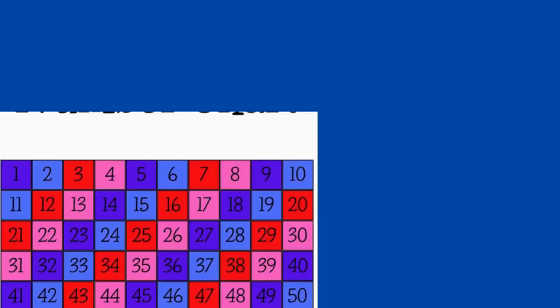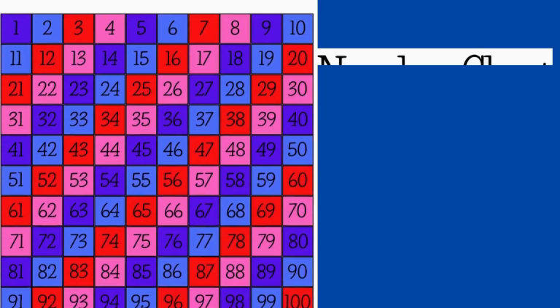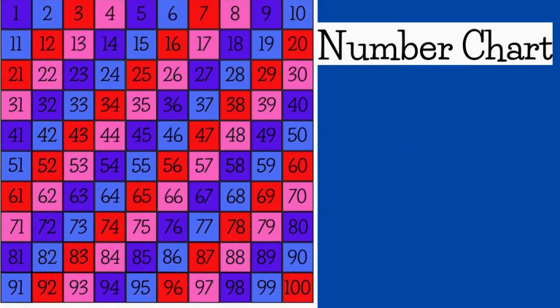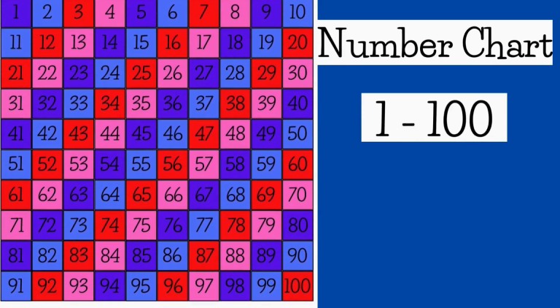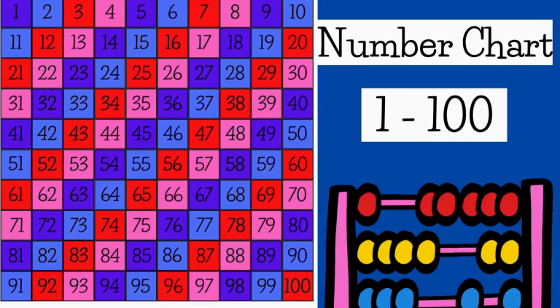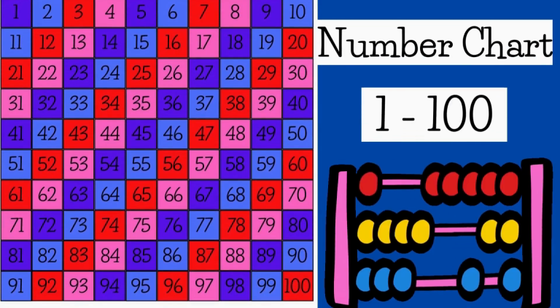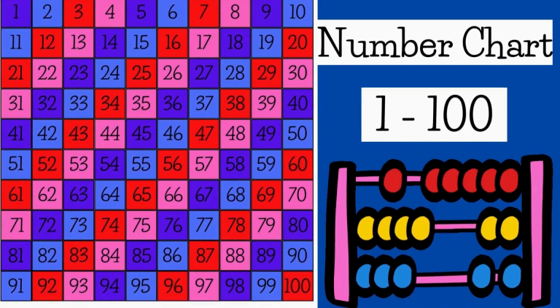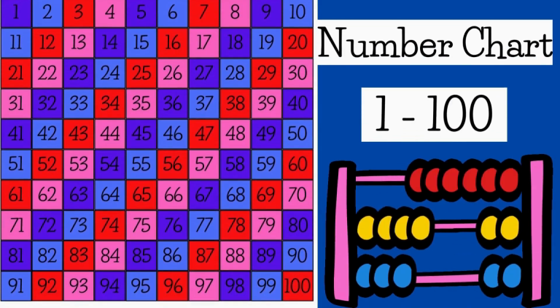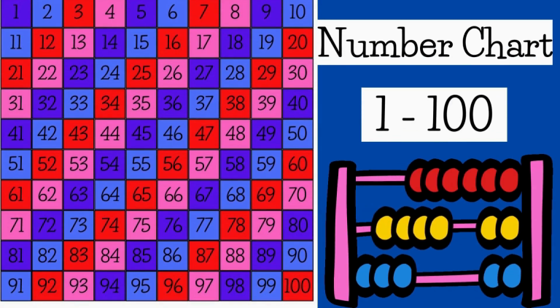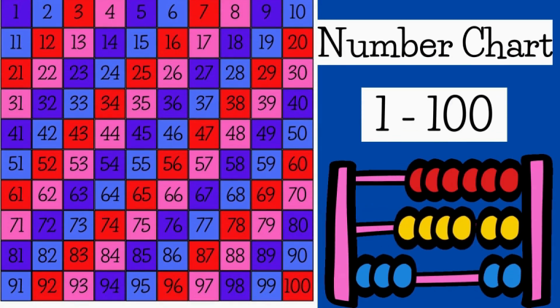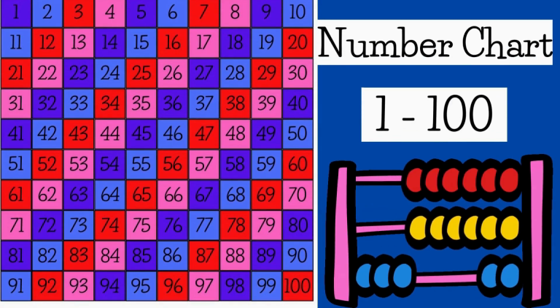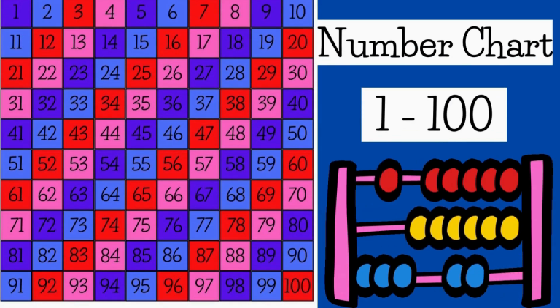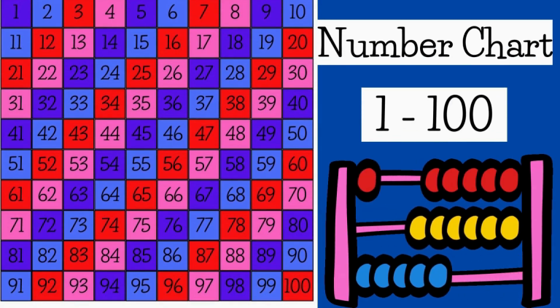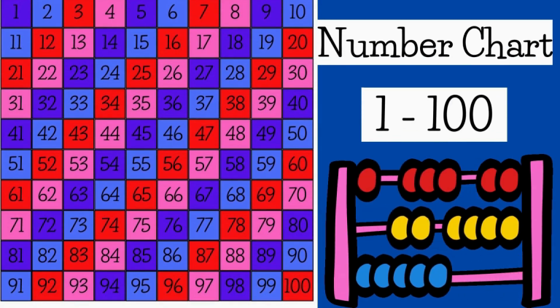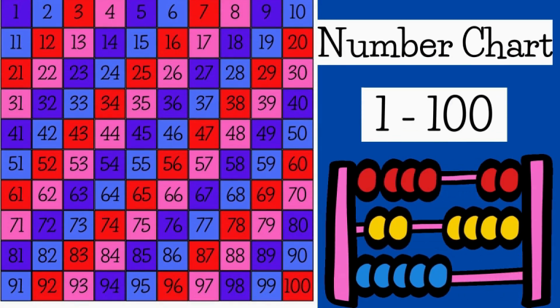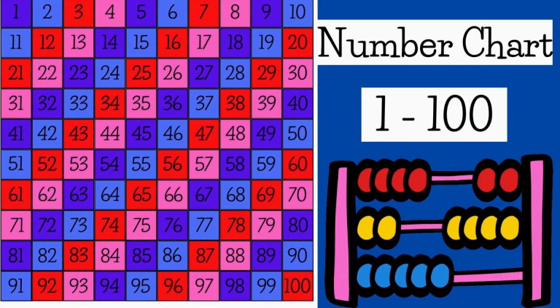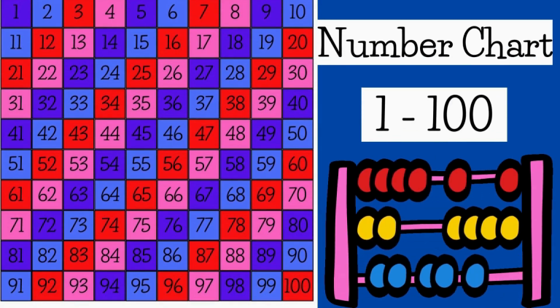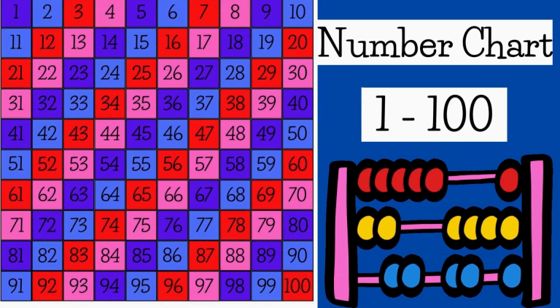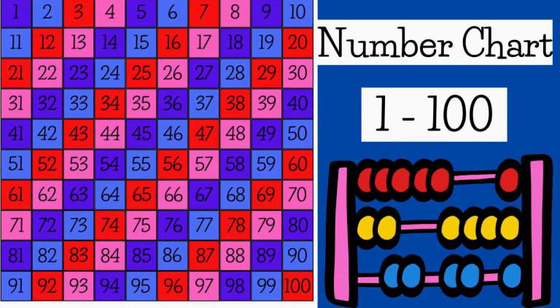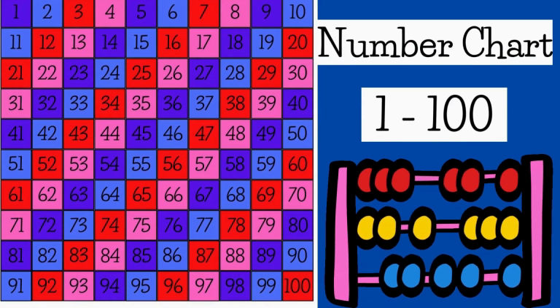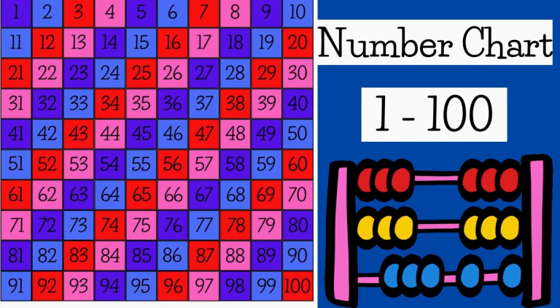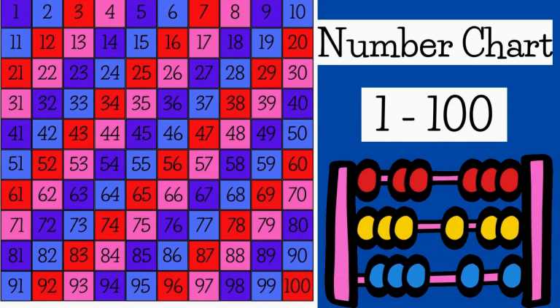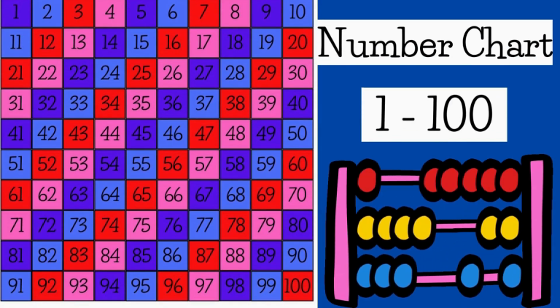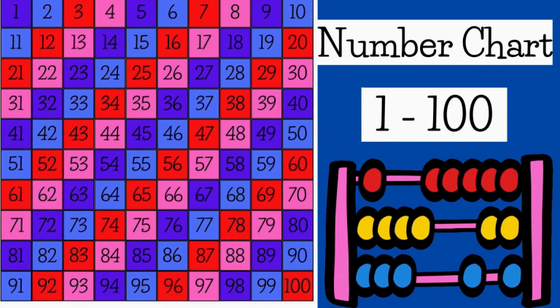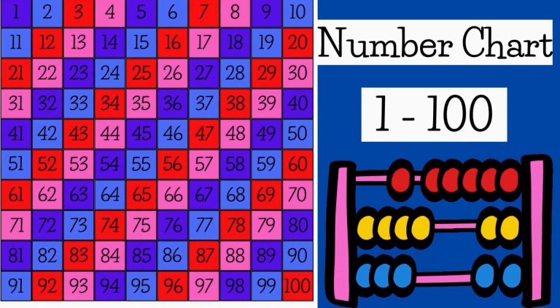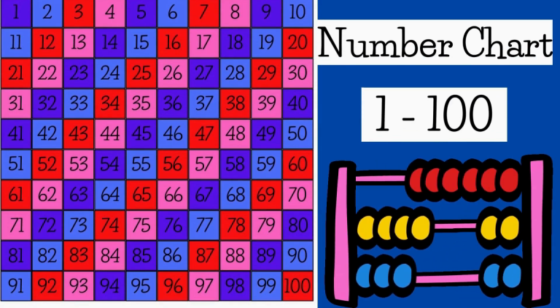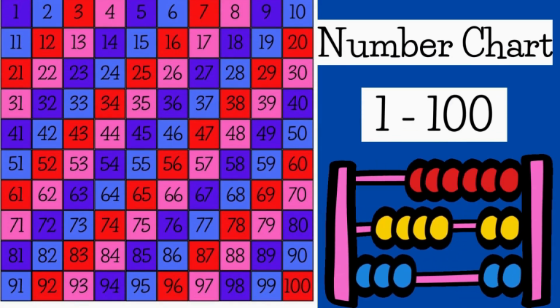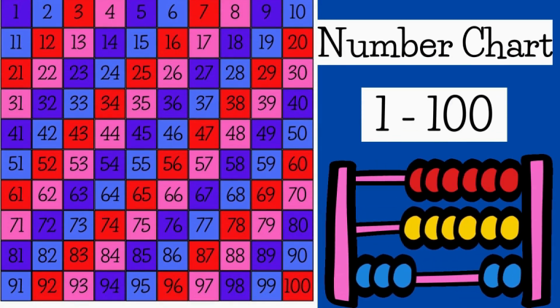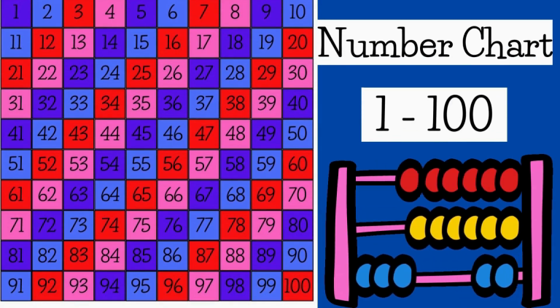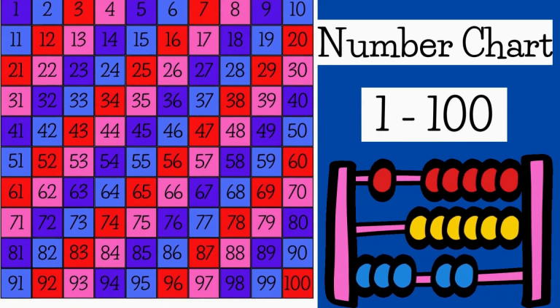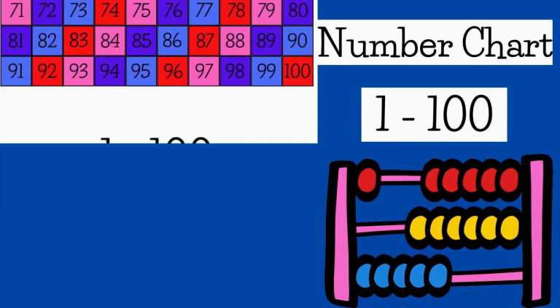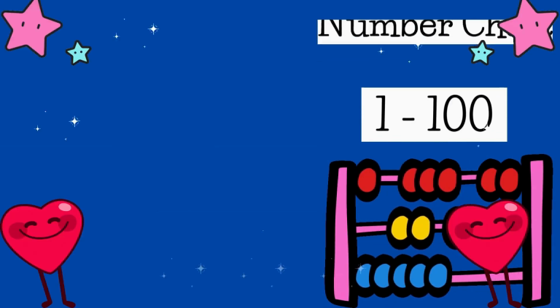Hello friends, today's class is about number chart 1 to 100.